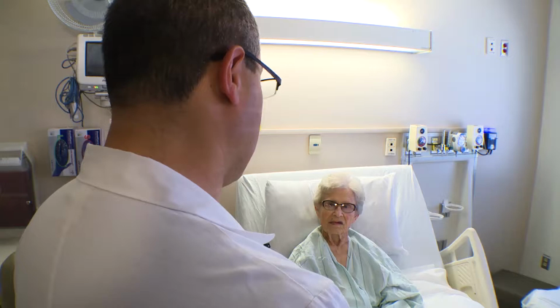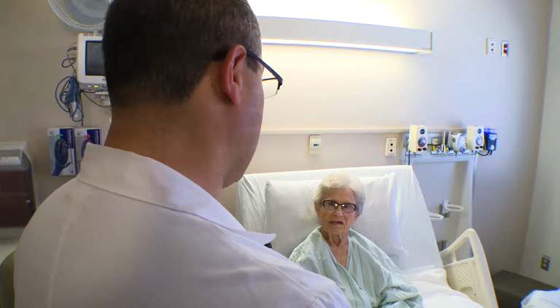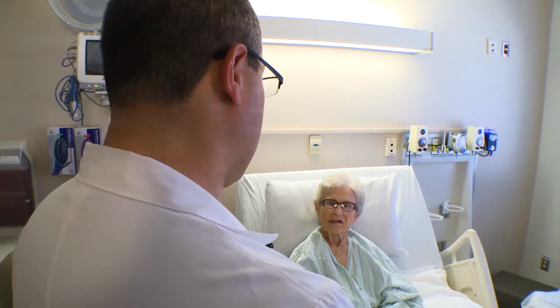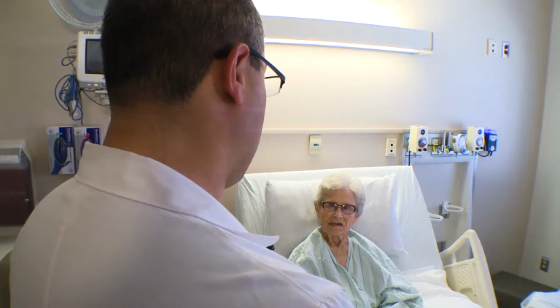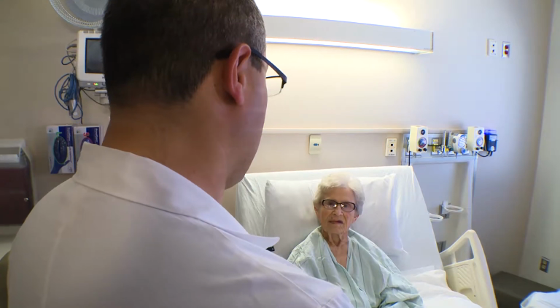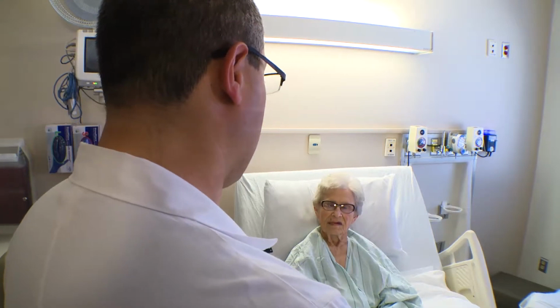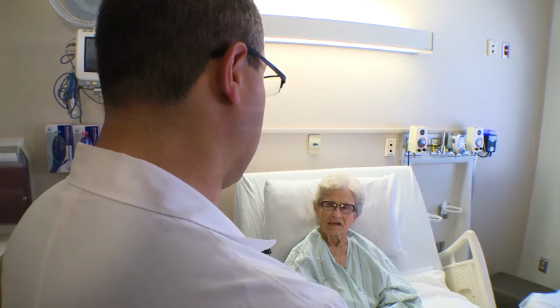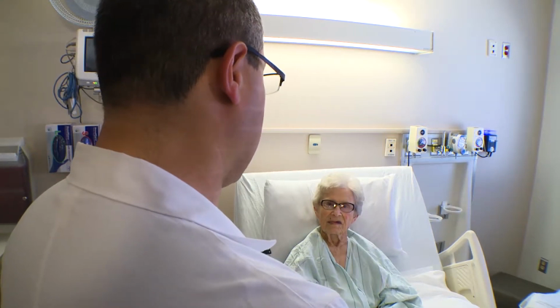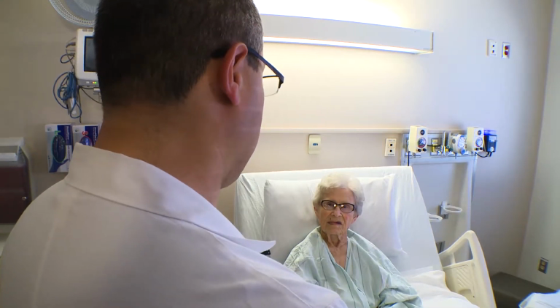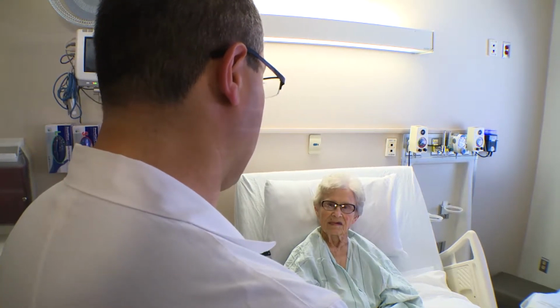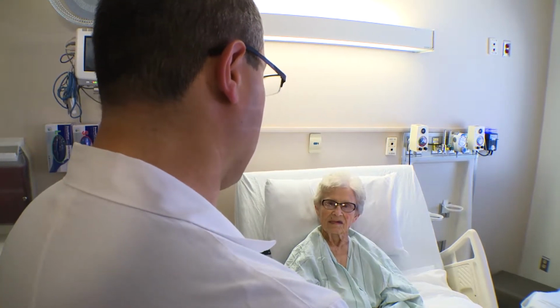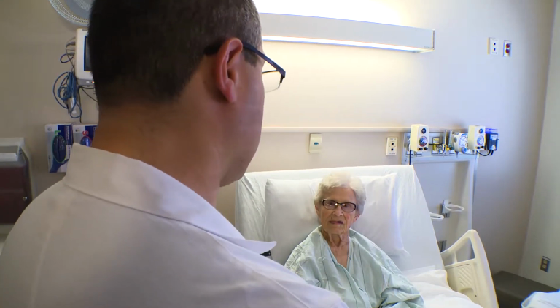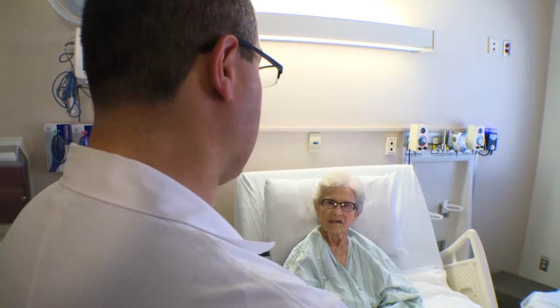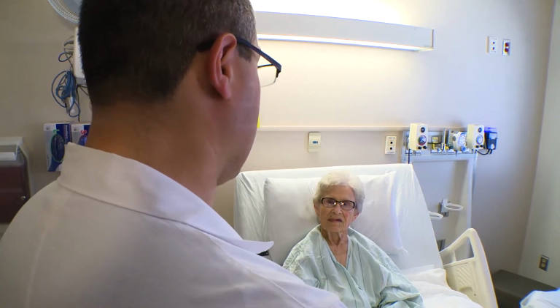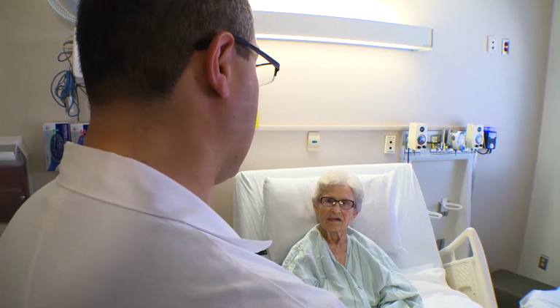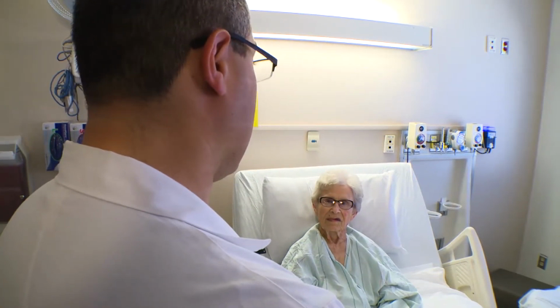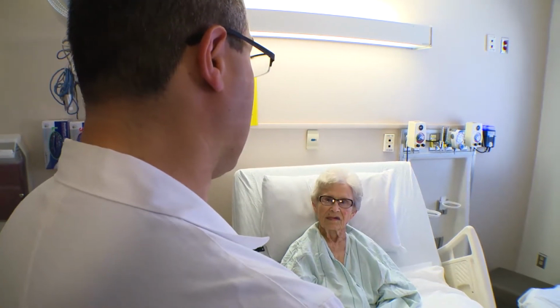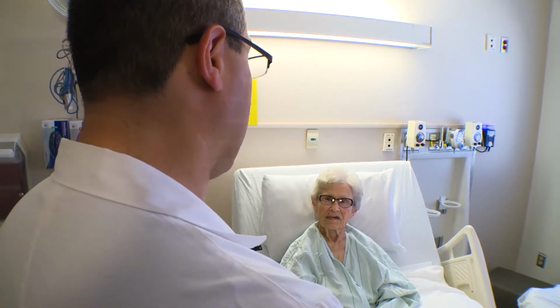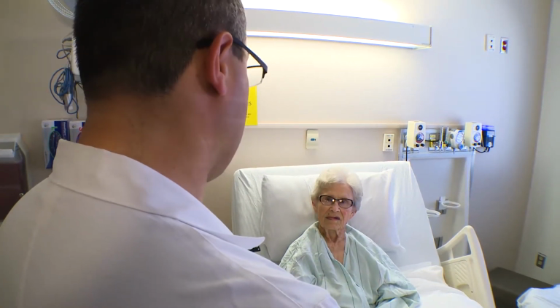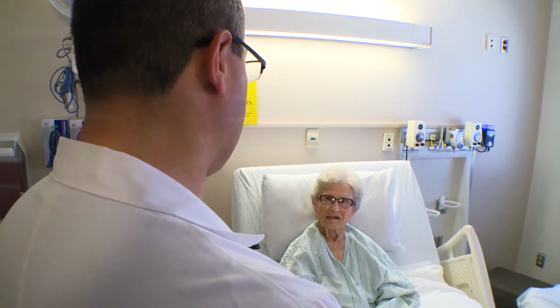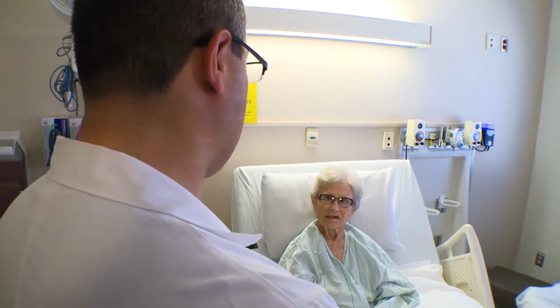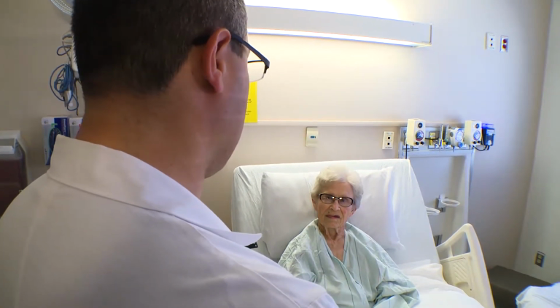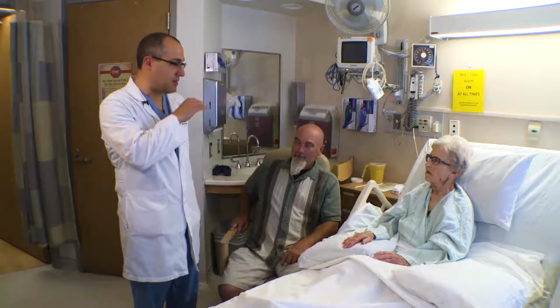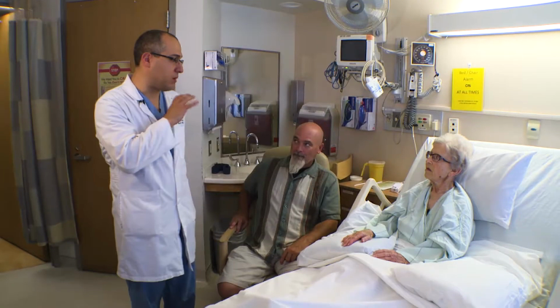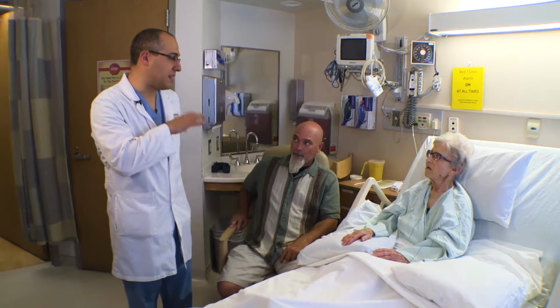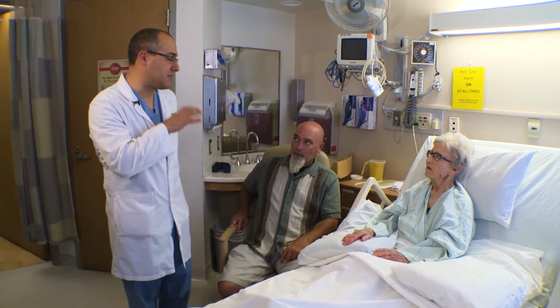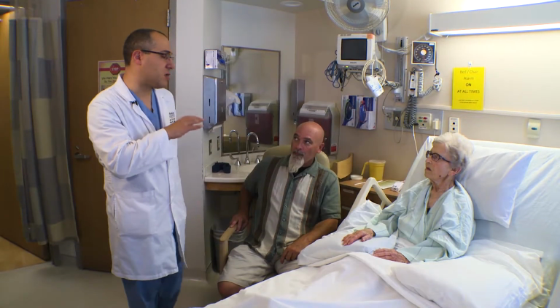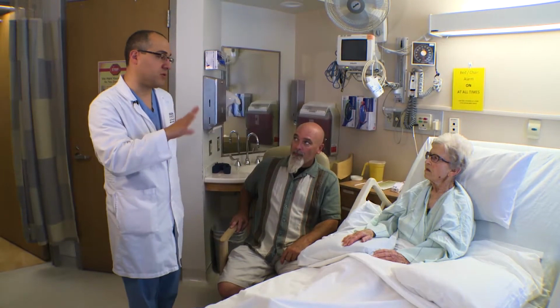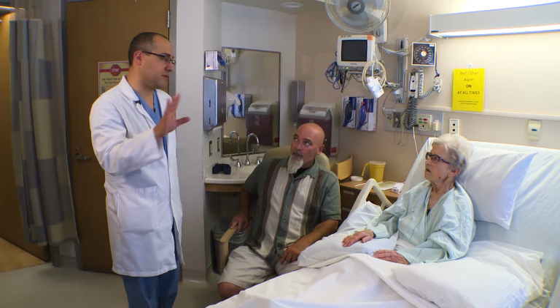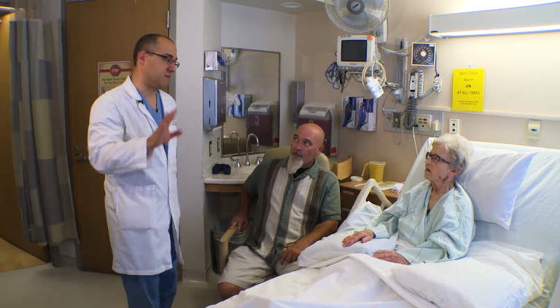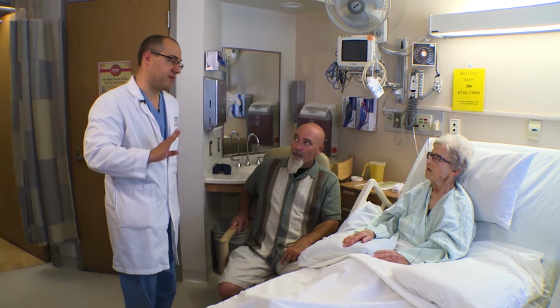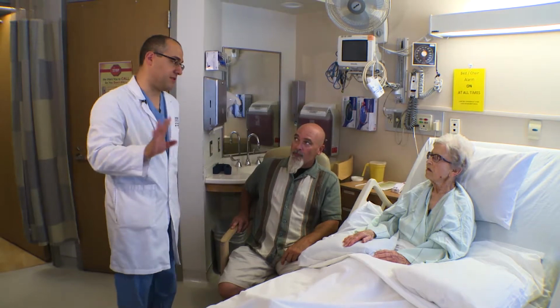The valve looks beautiful. There is no leakage. What I saw was perfect.